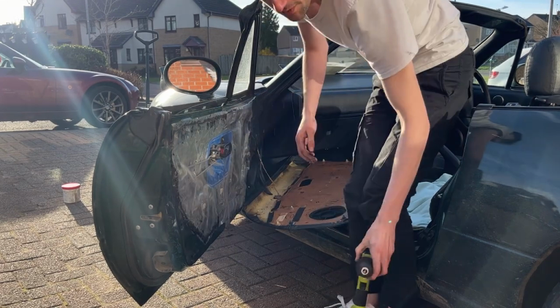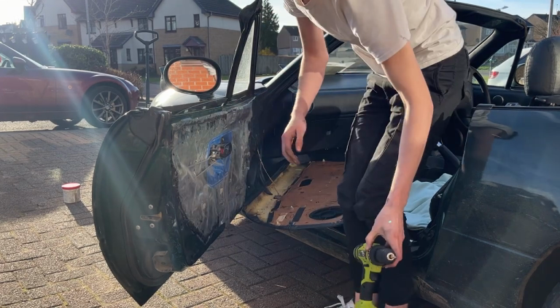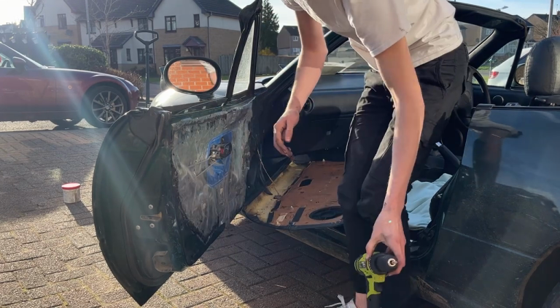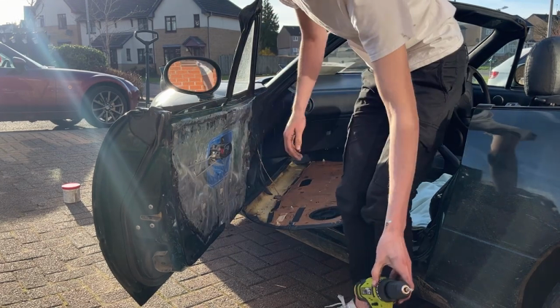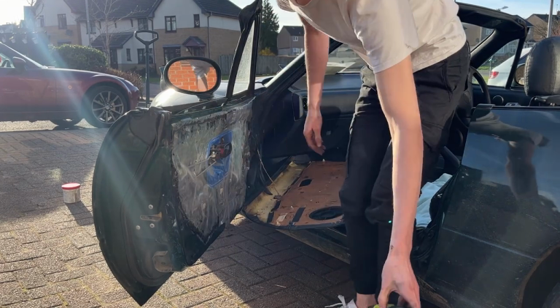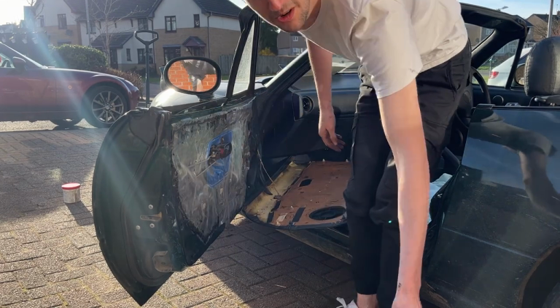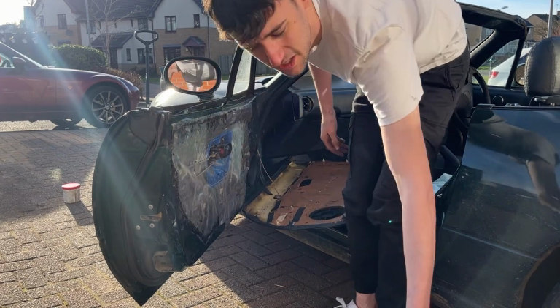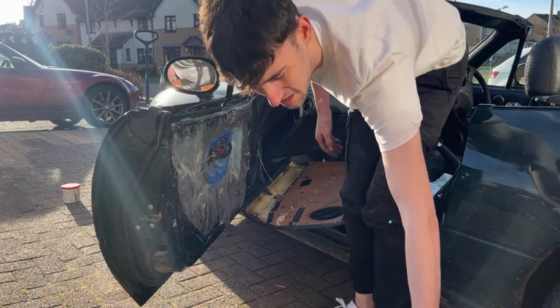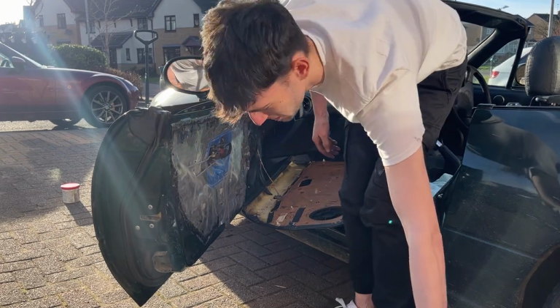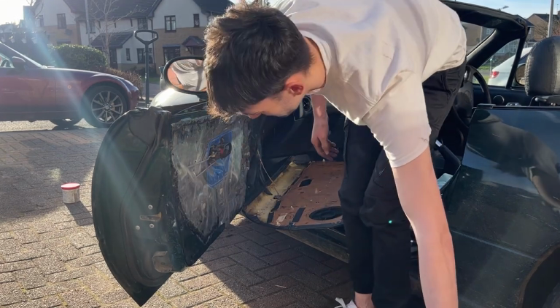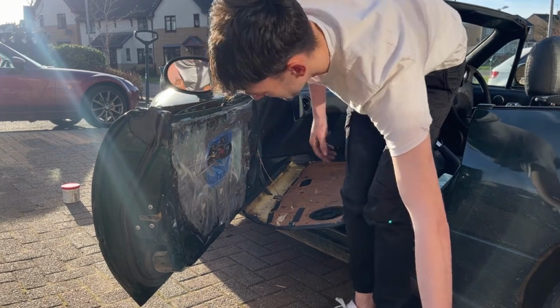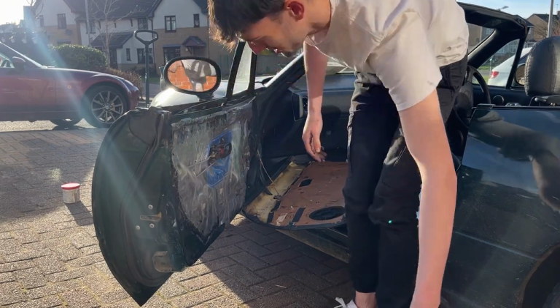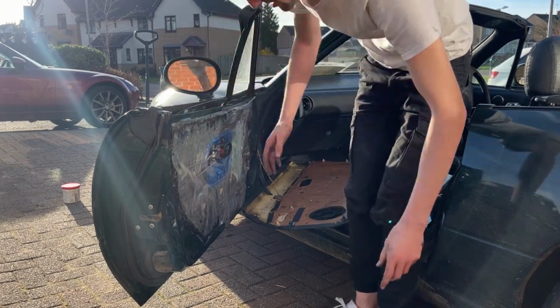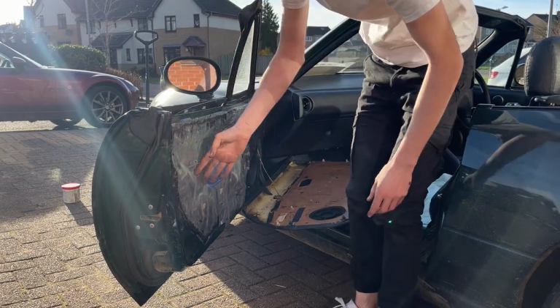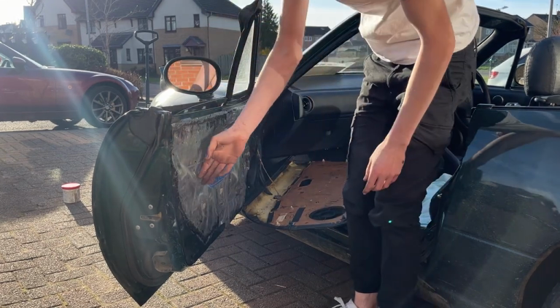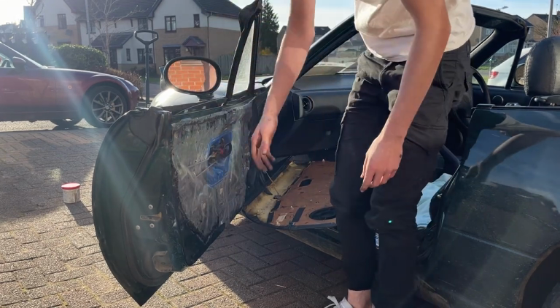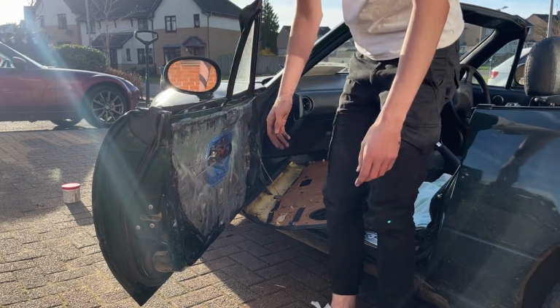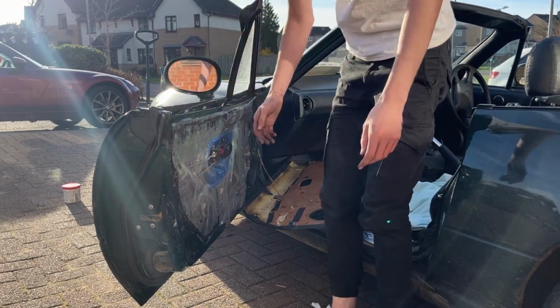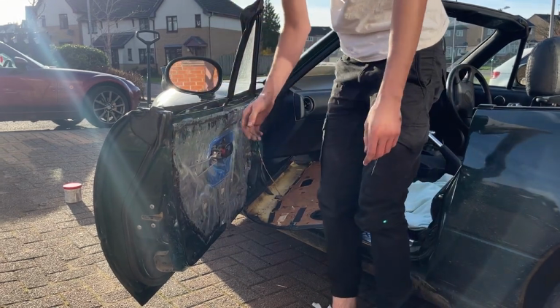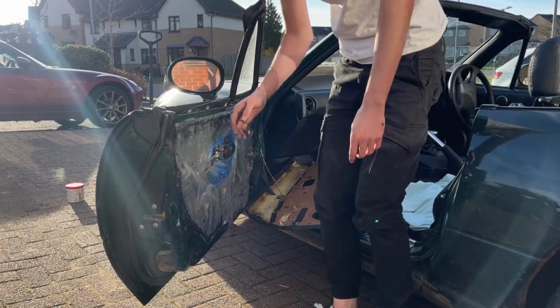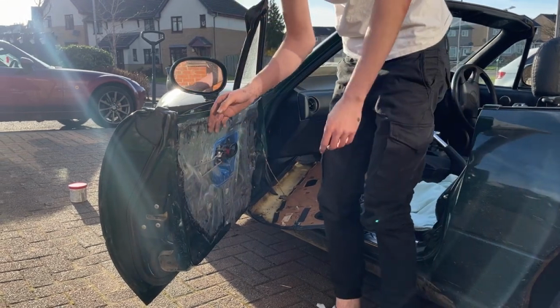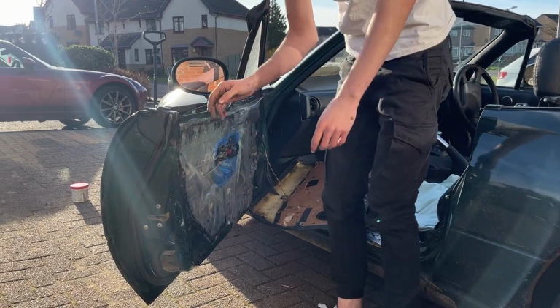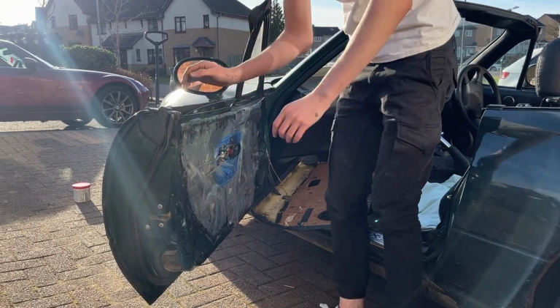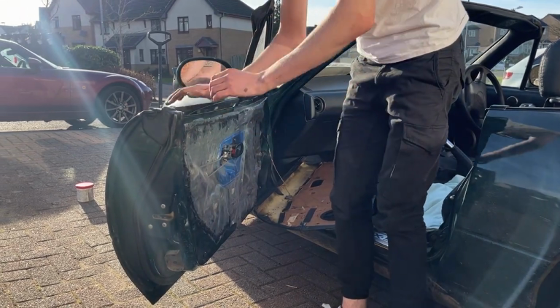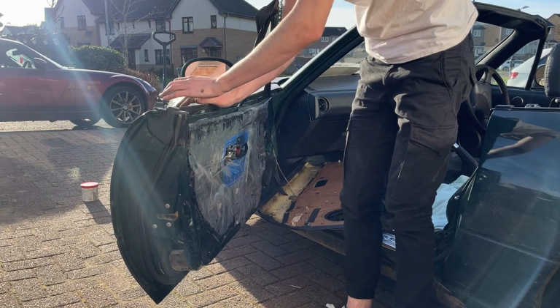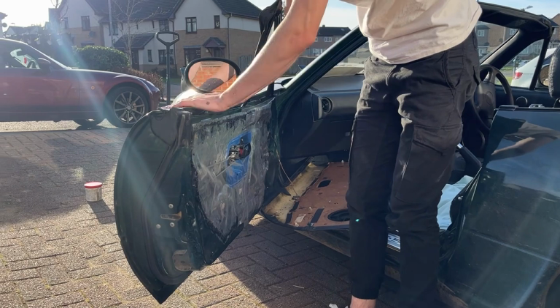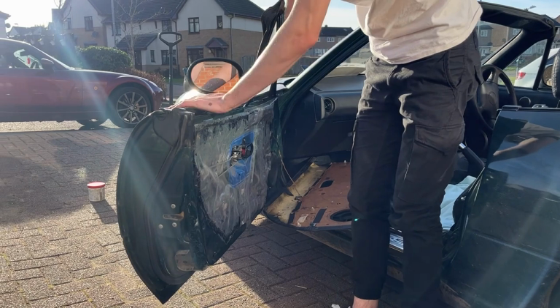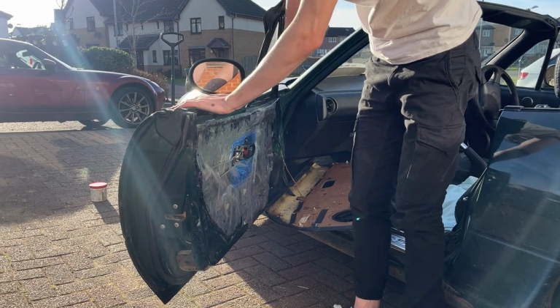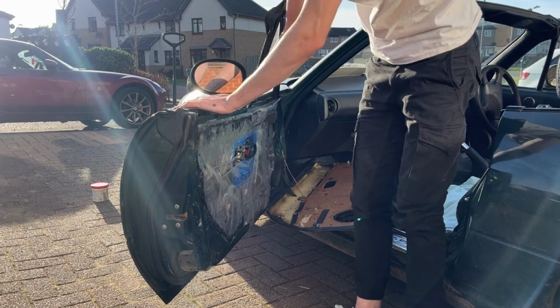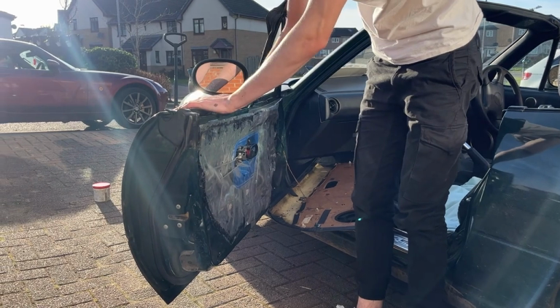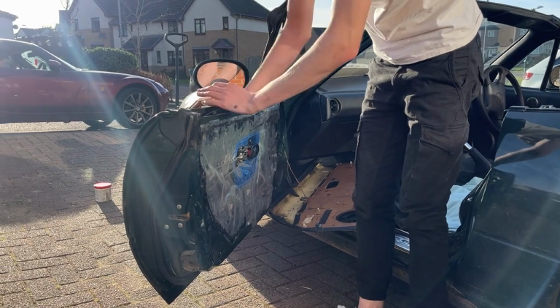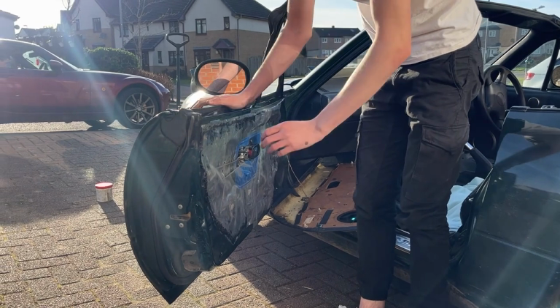Now I need to take all this seal off, and that's great because it's totally not sticky as hell.